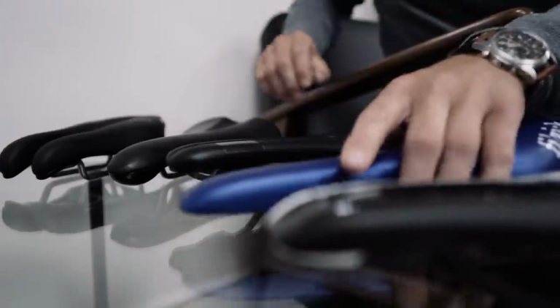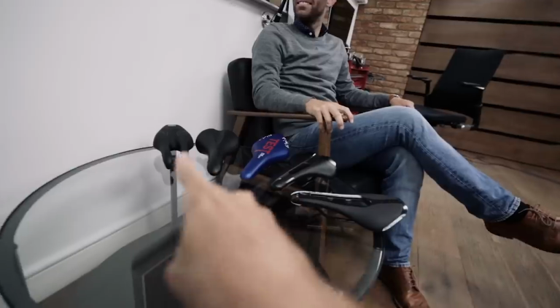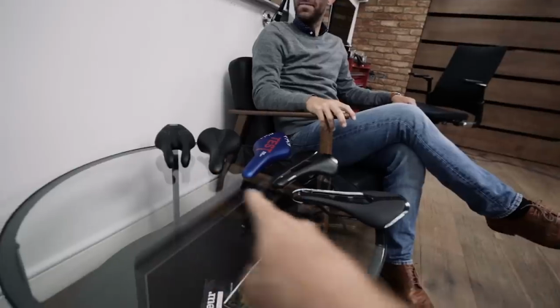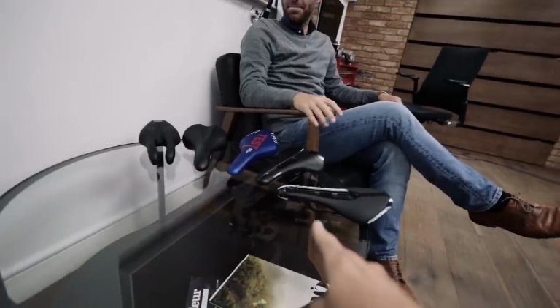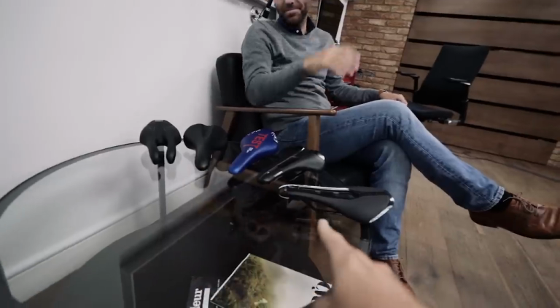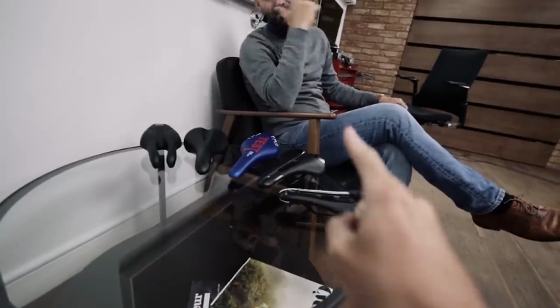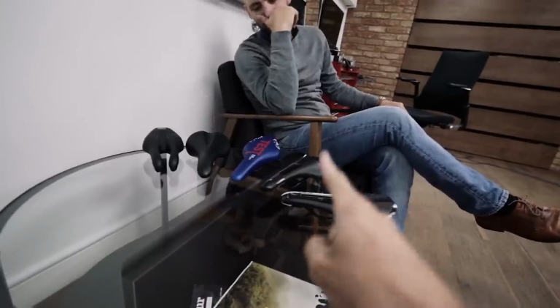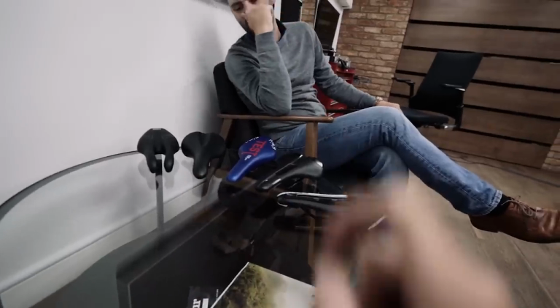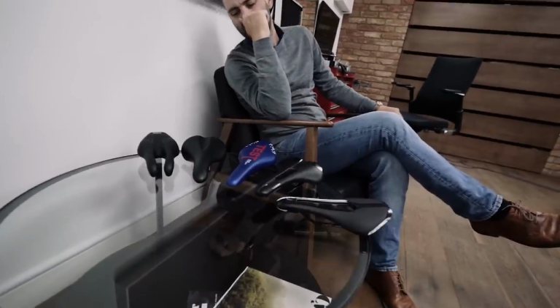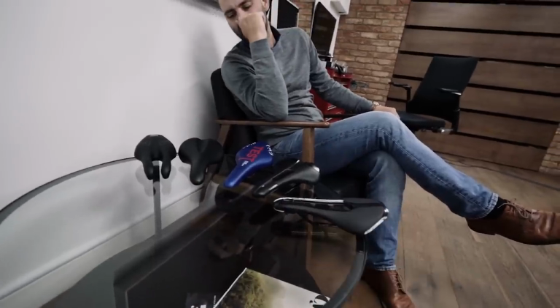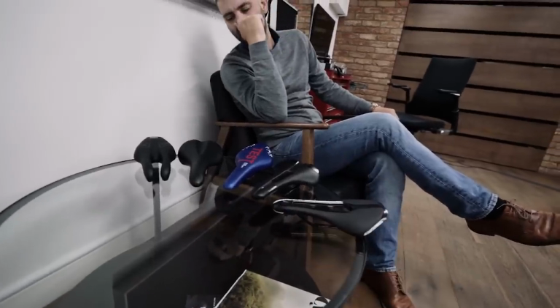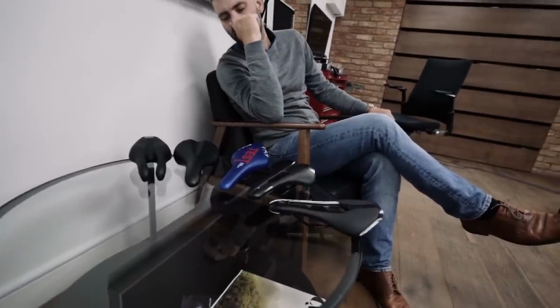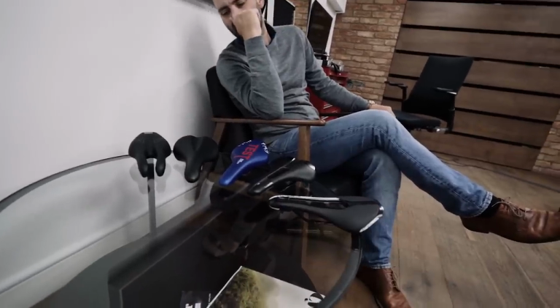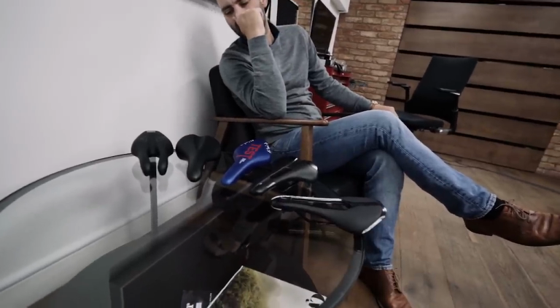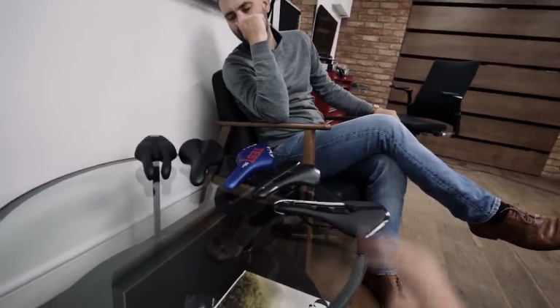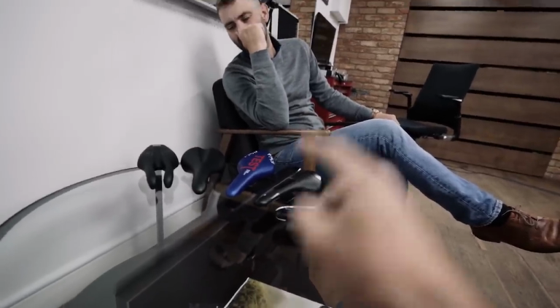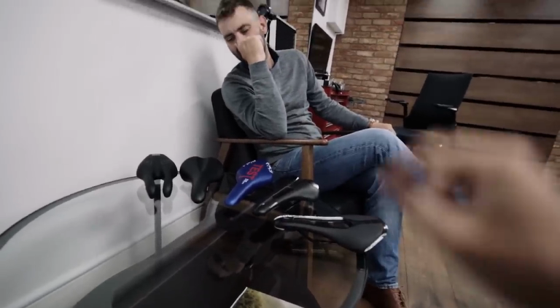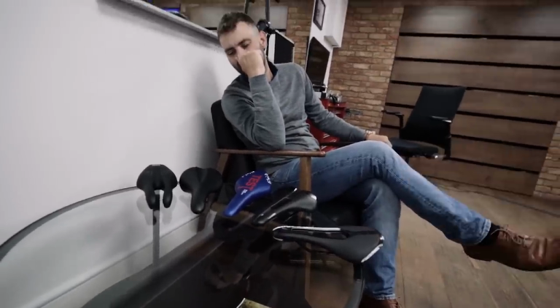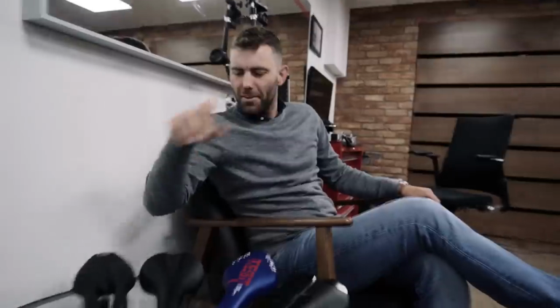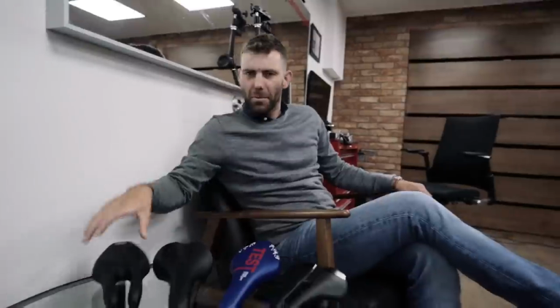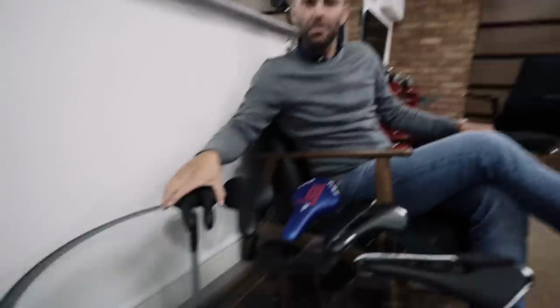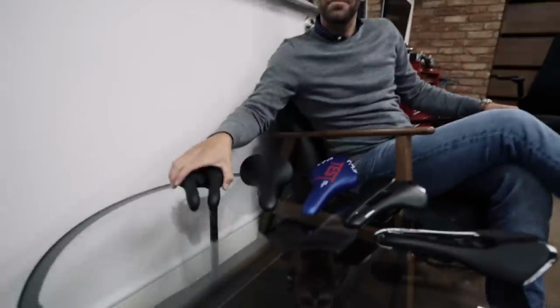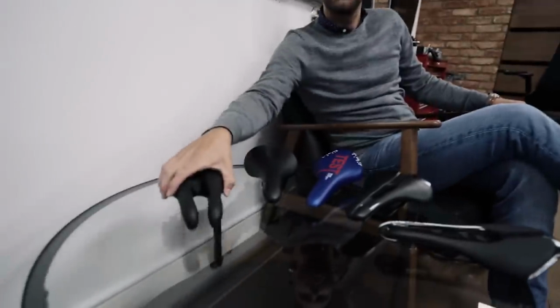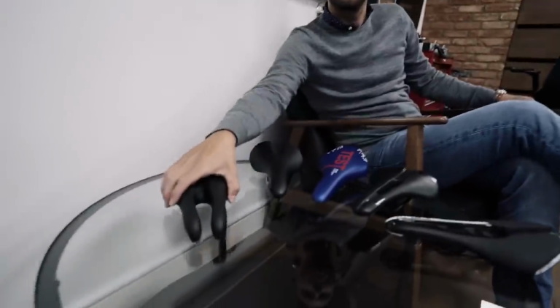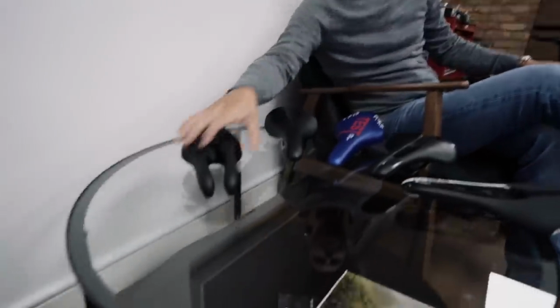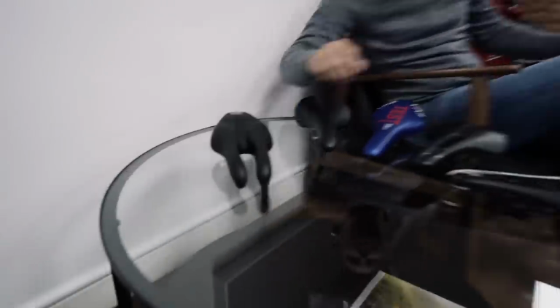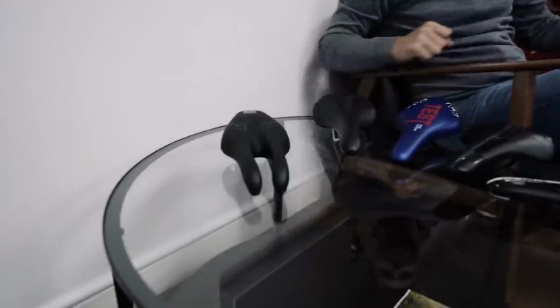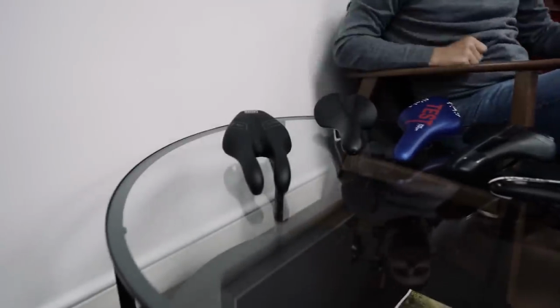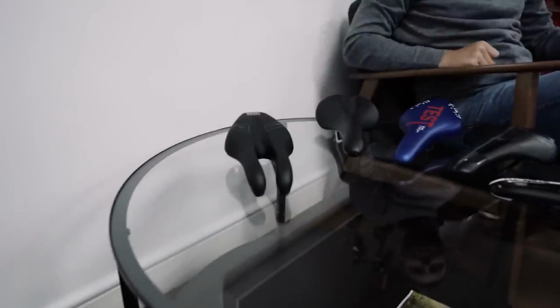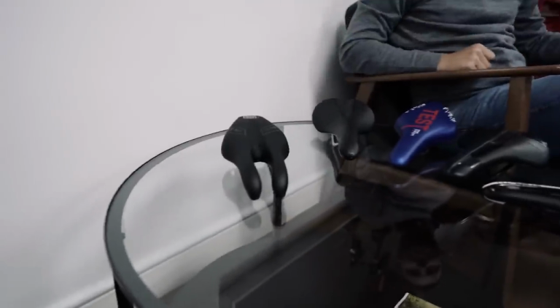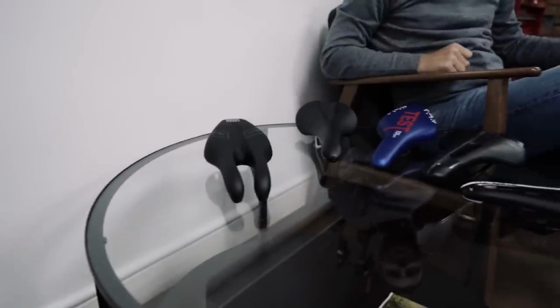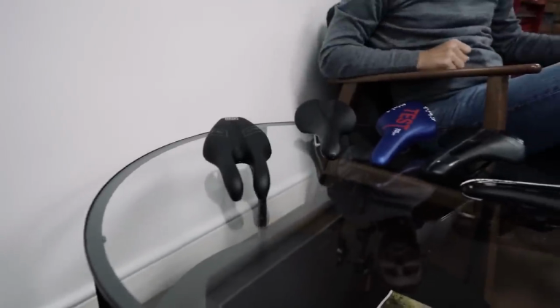You've got a bunch of saddles here. Which one is the best for road cycling? Which one's the best for me? This one. I'm not riding that.